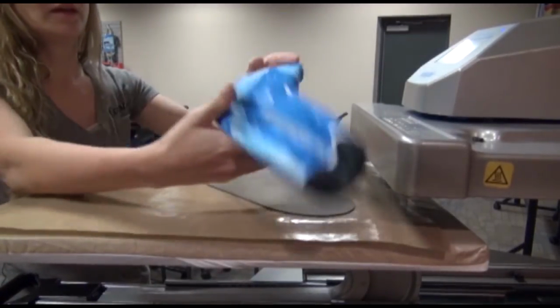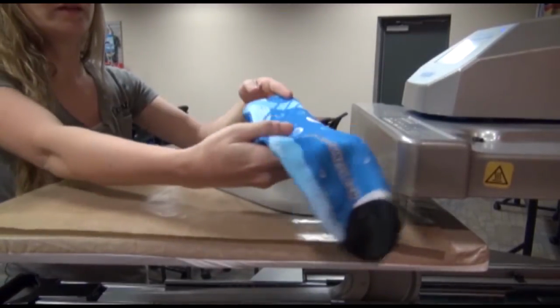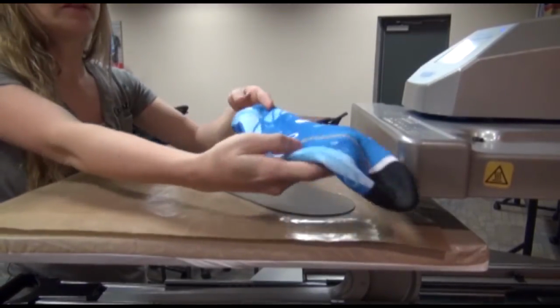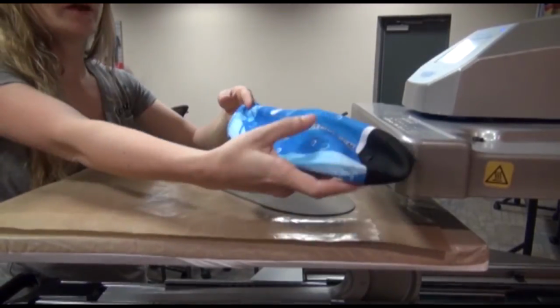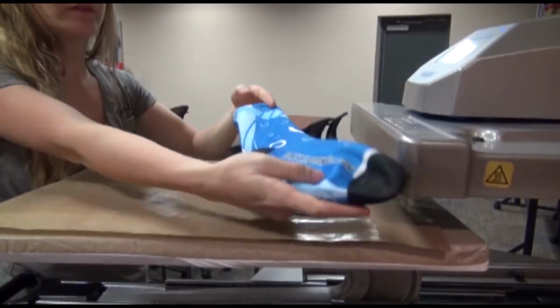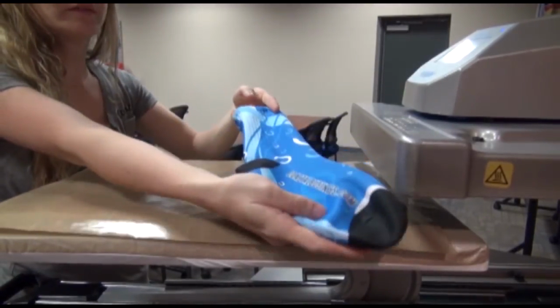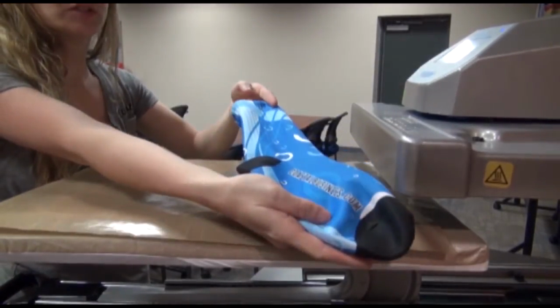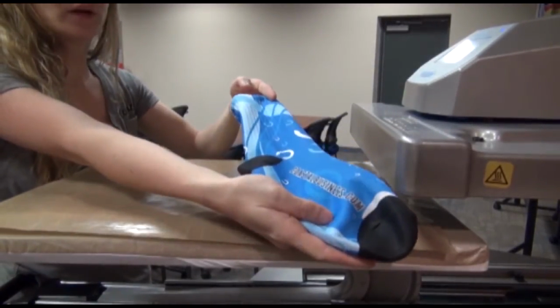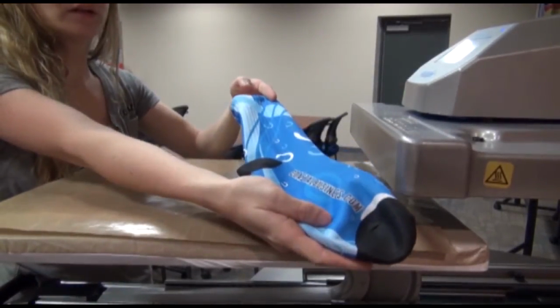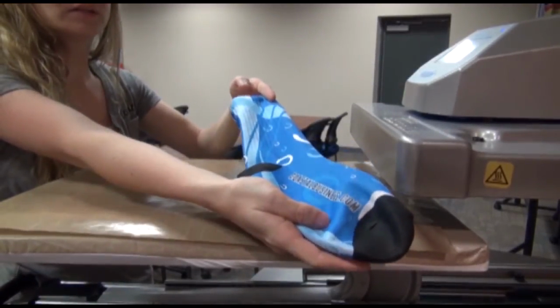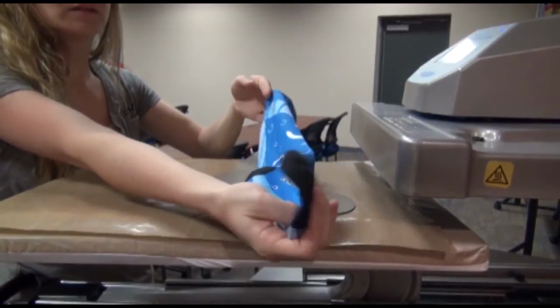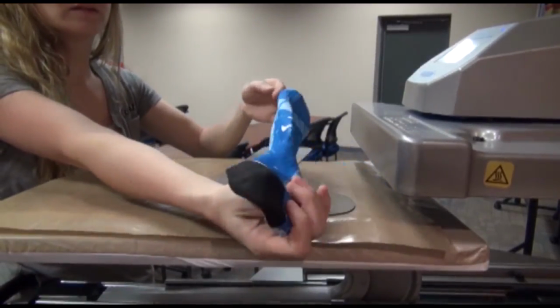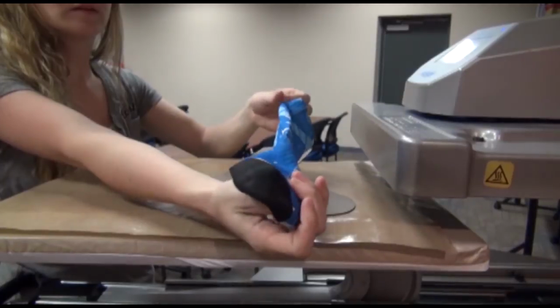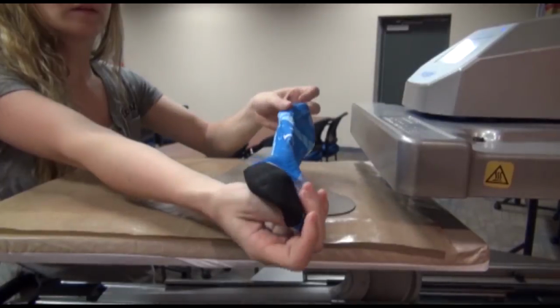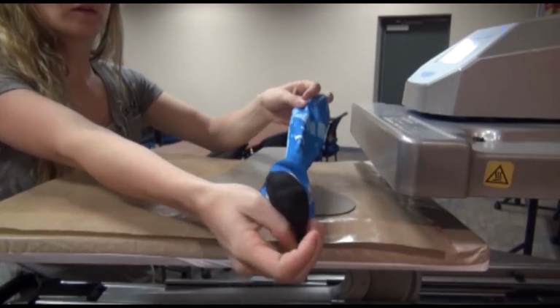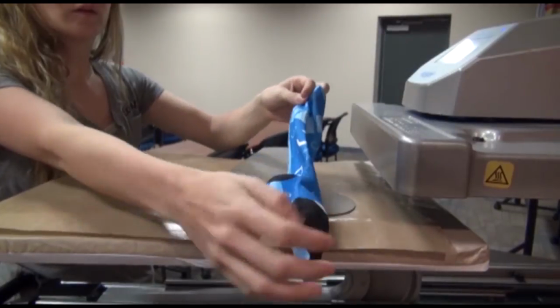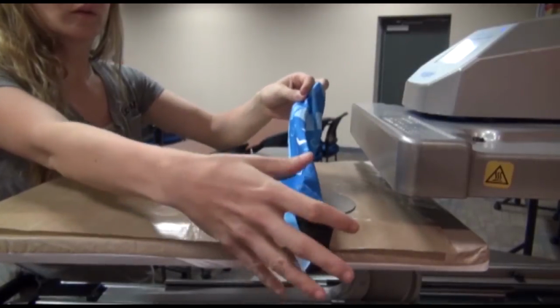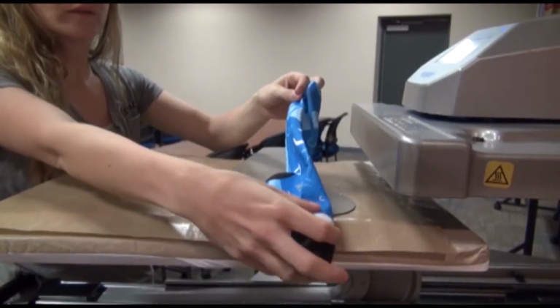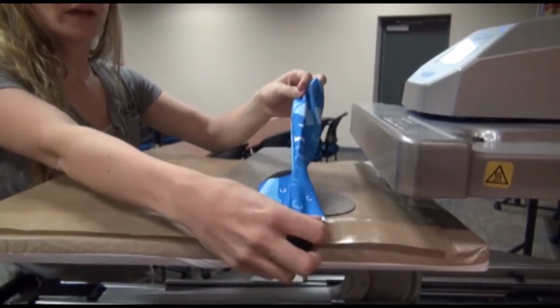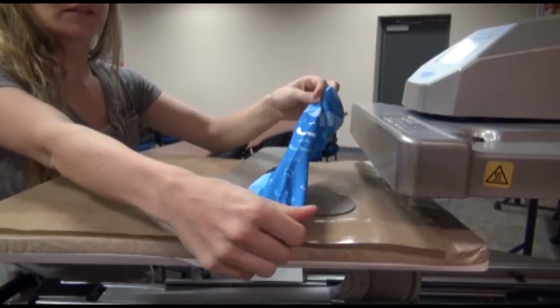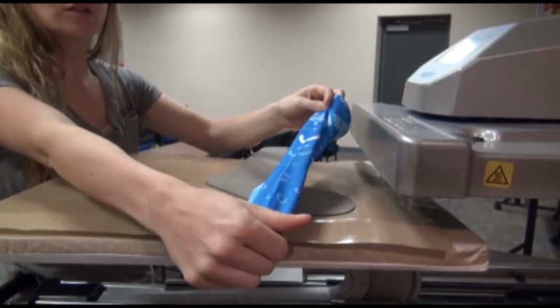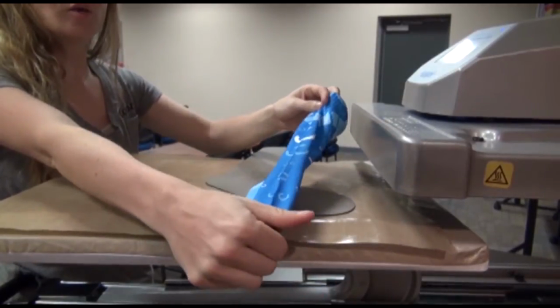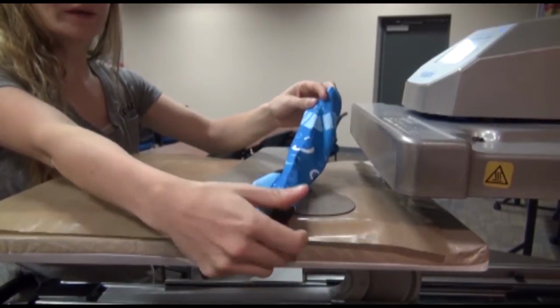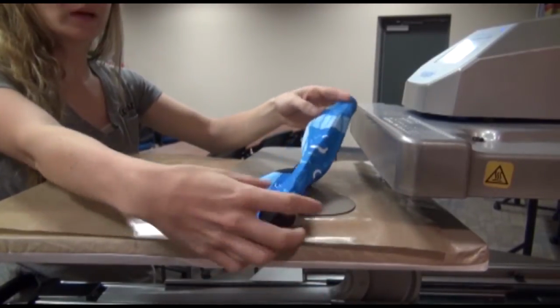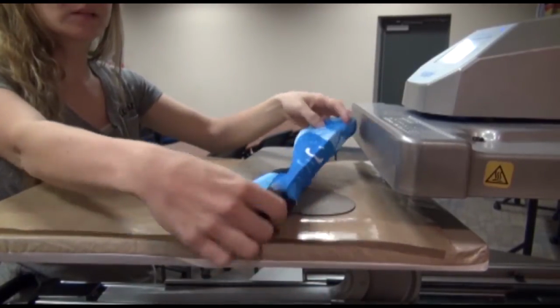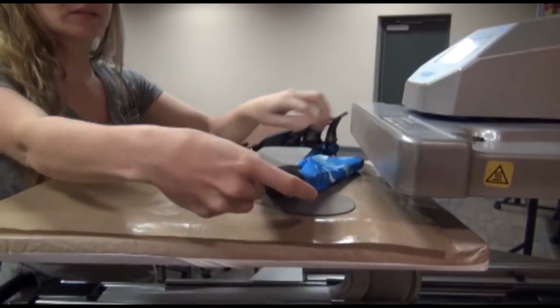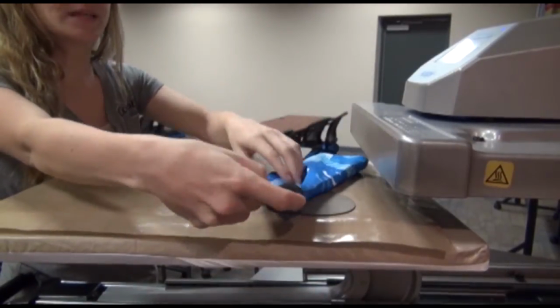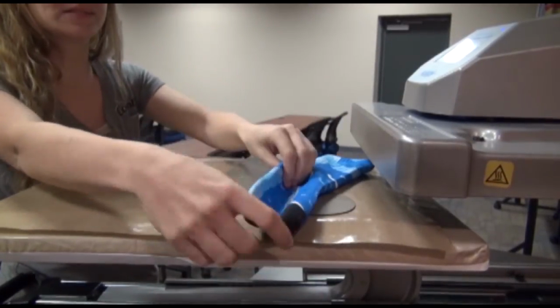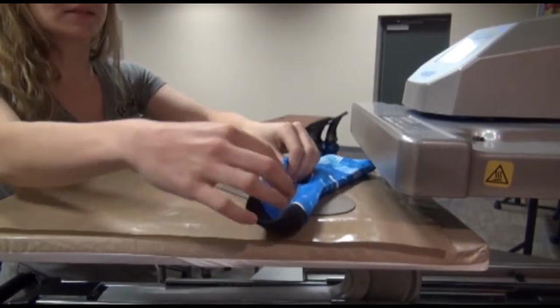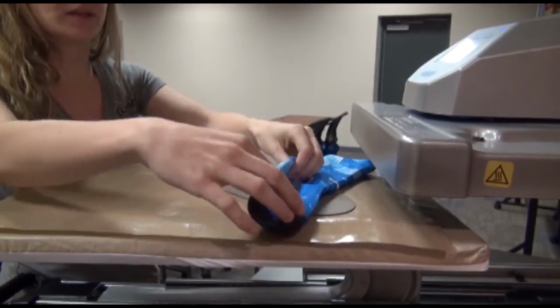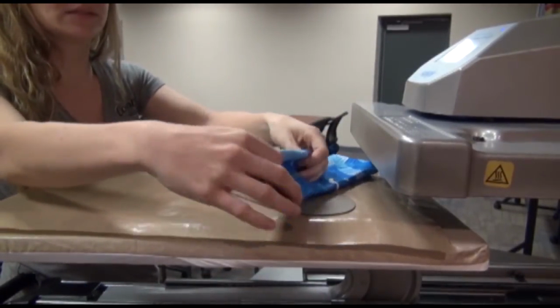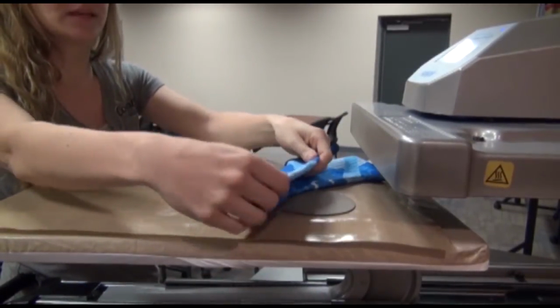Then you have a finished product that has no white marks or seams that you can see.